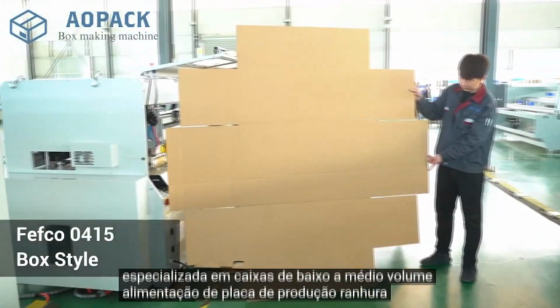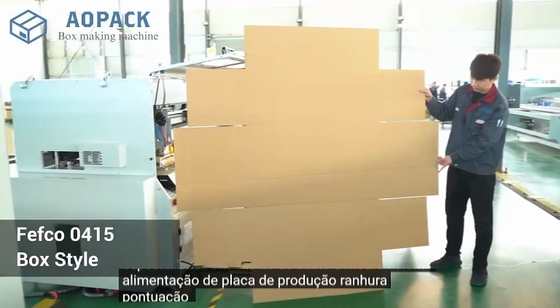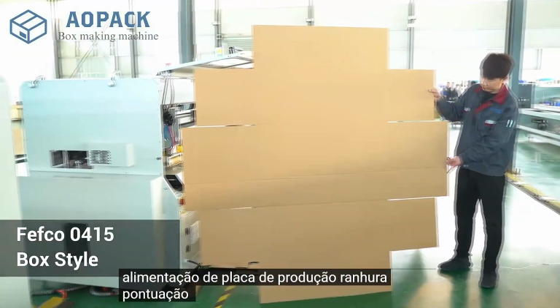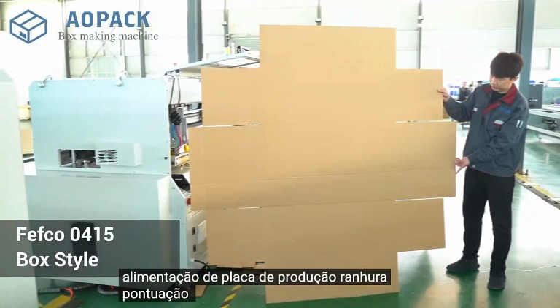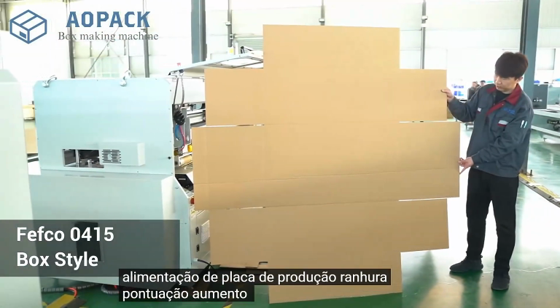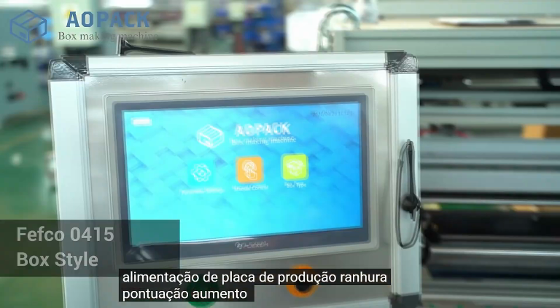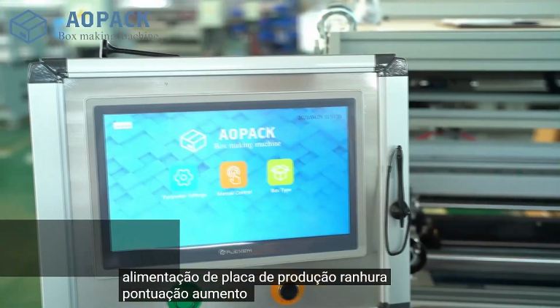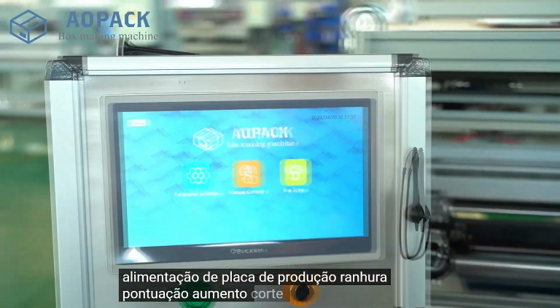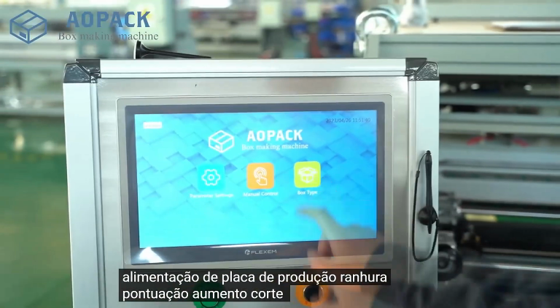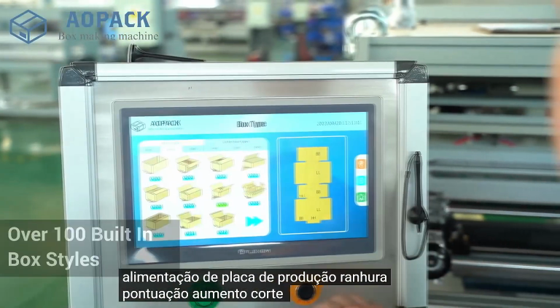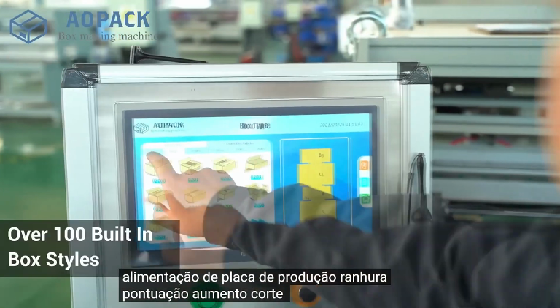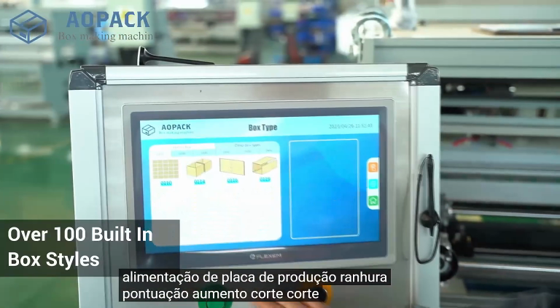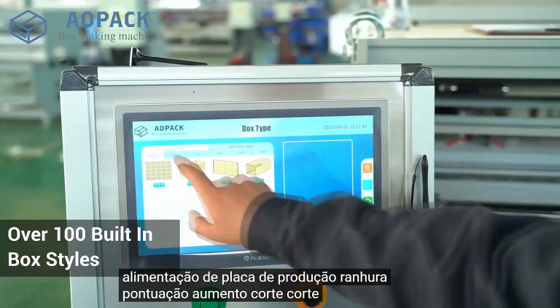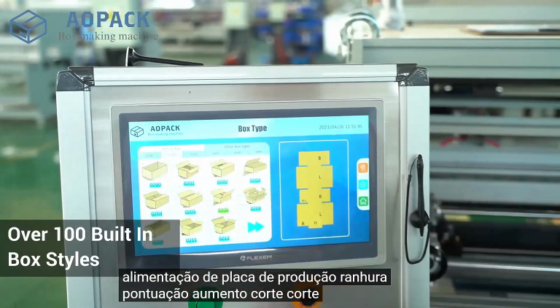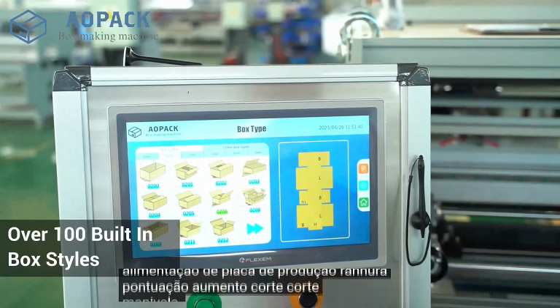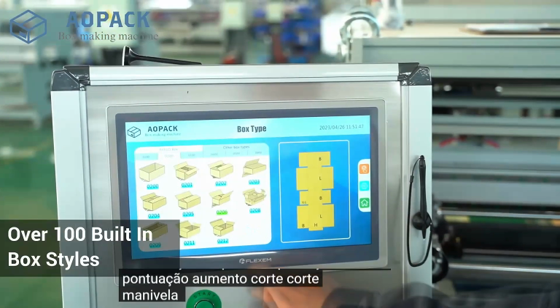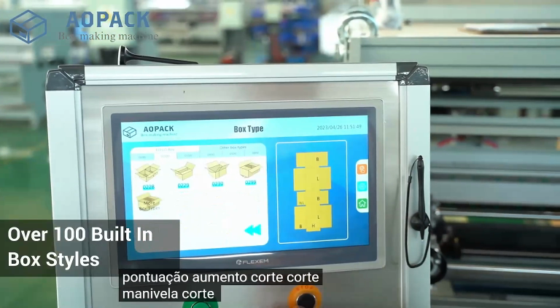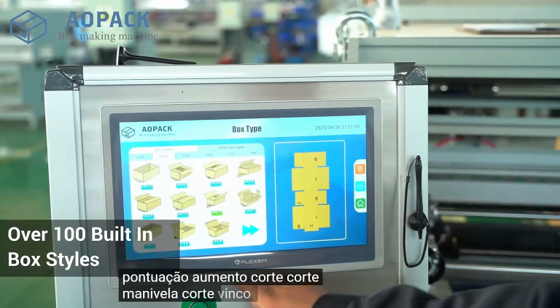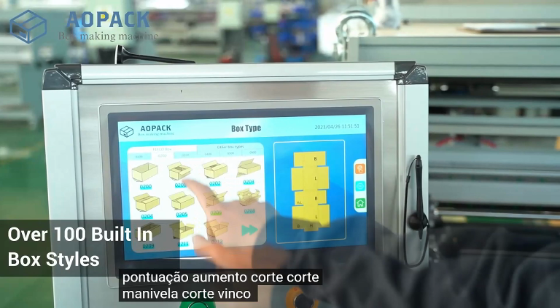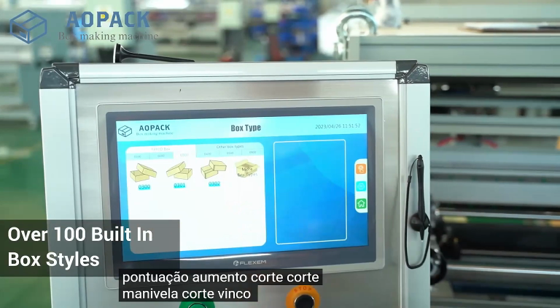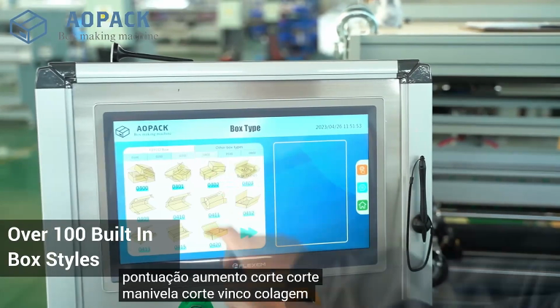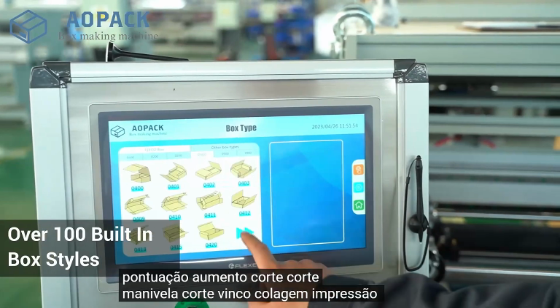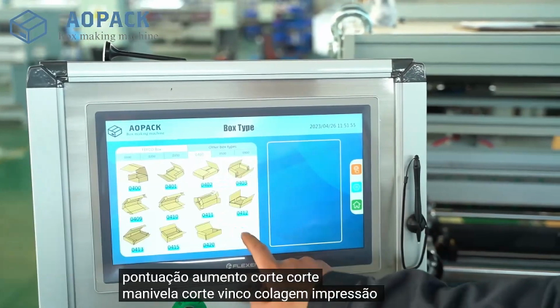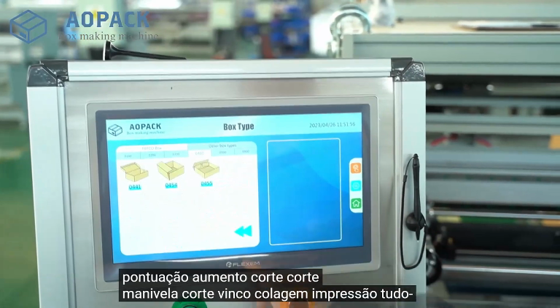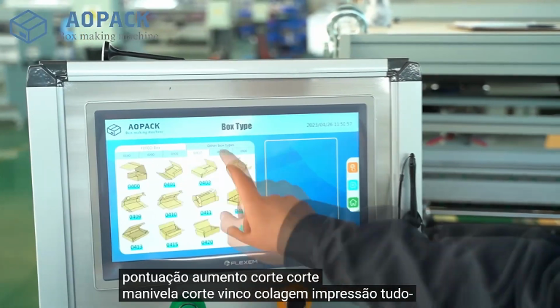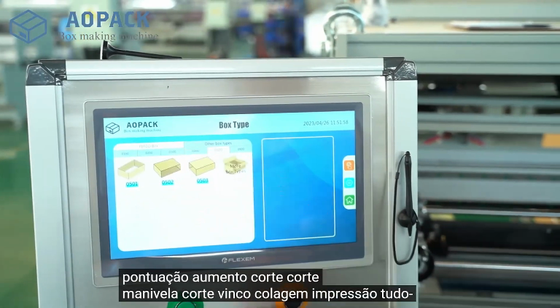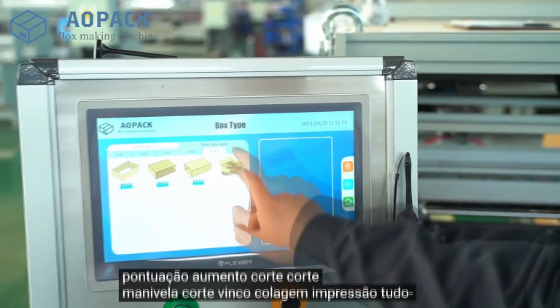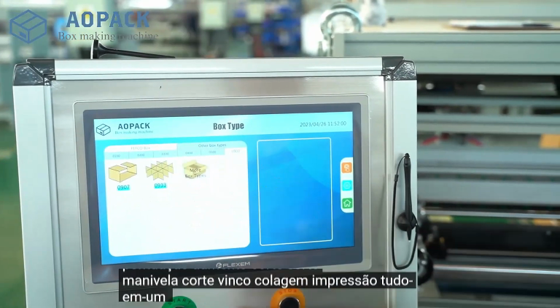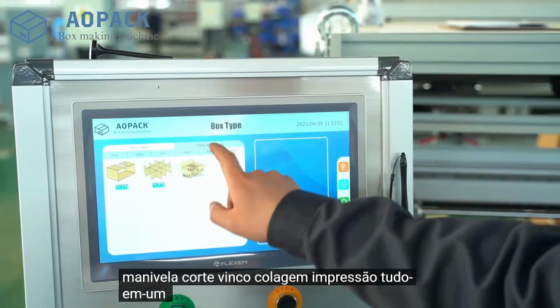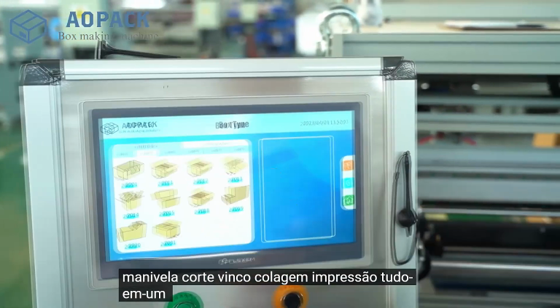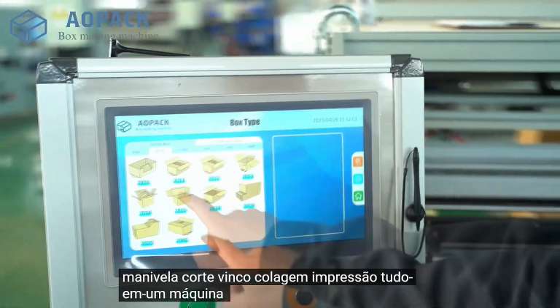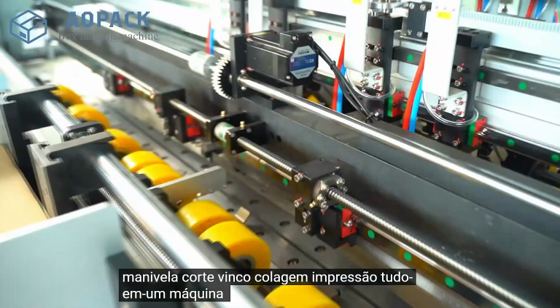Board feeding, slotting, scoring, creasing, slitting, trimming, handle die cutting, gluing, printing.